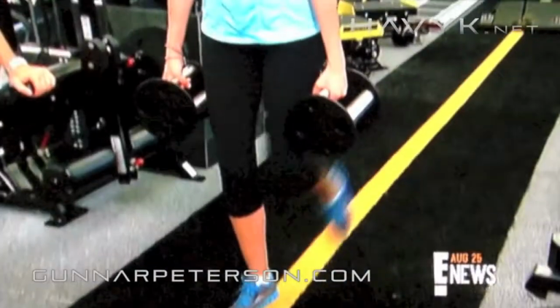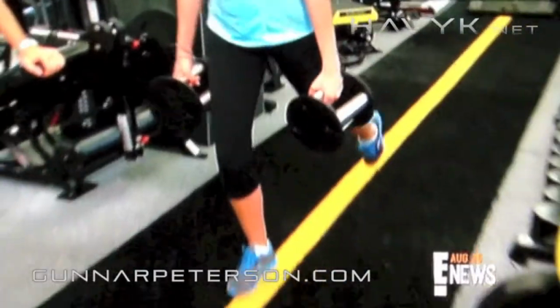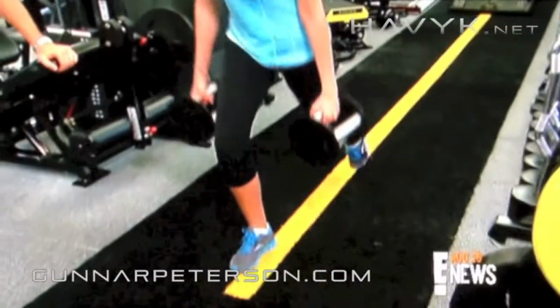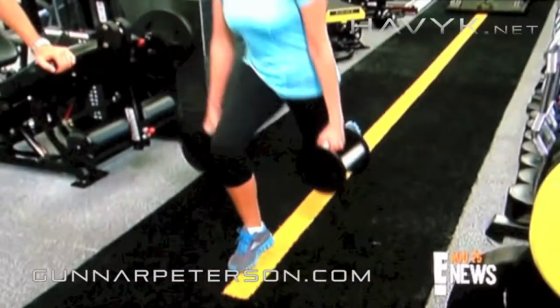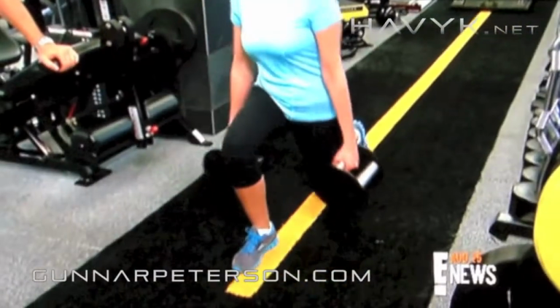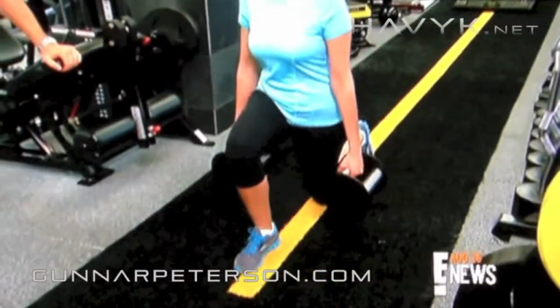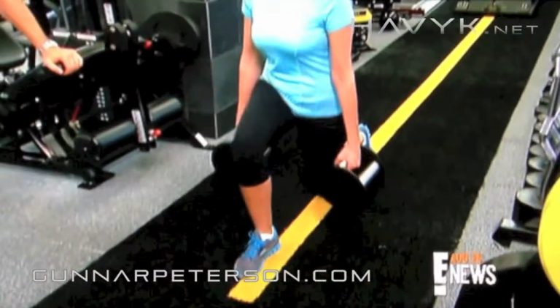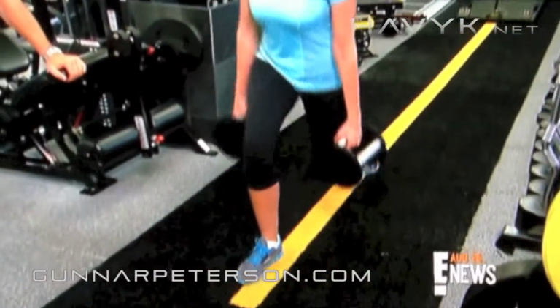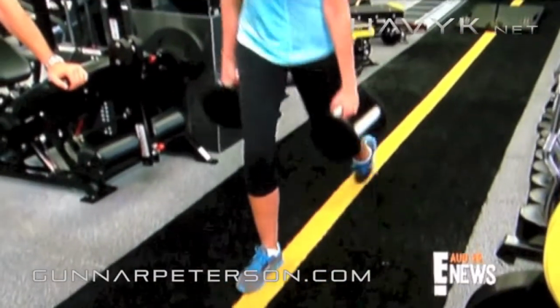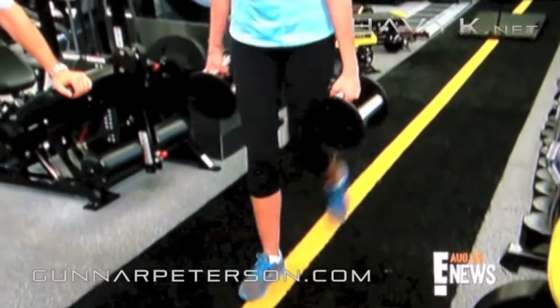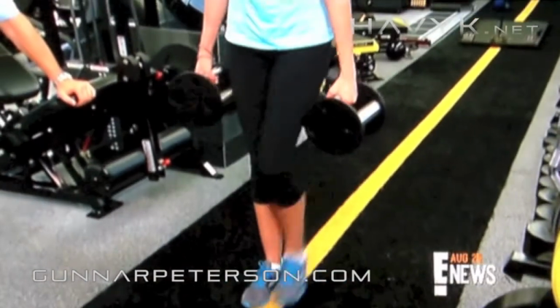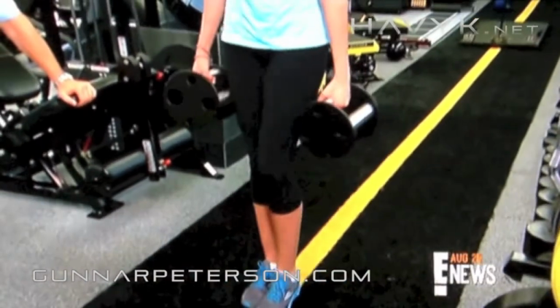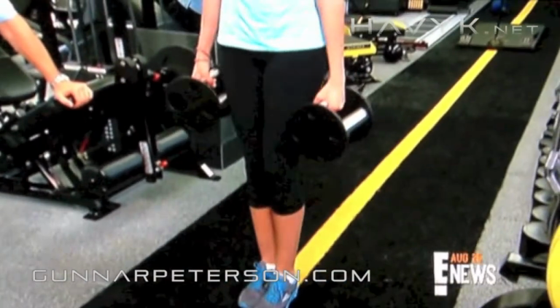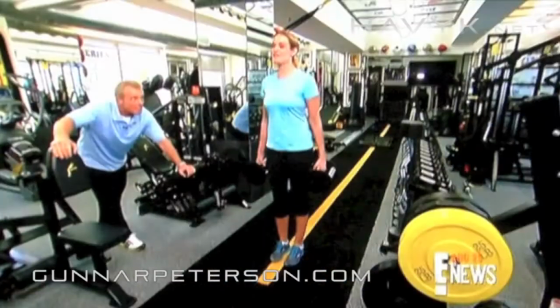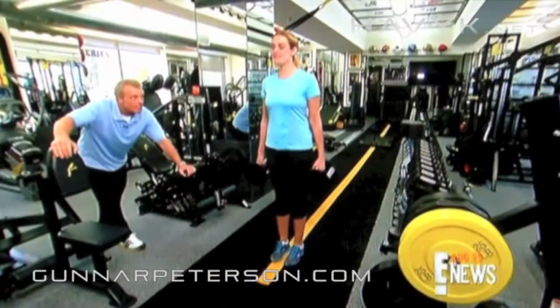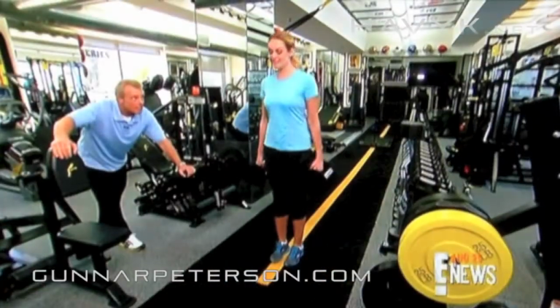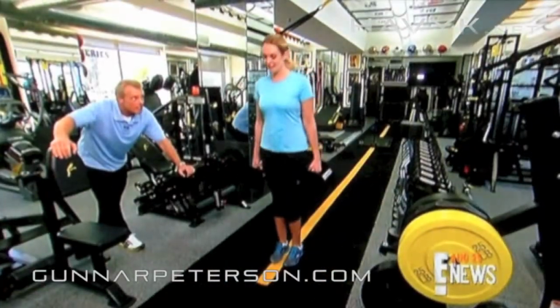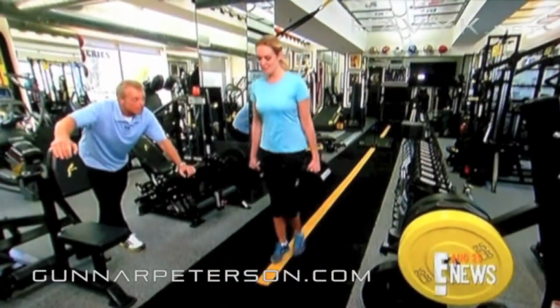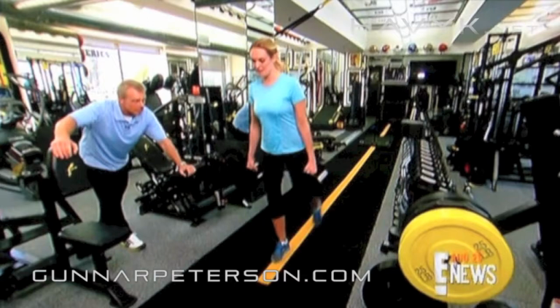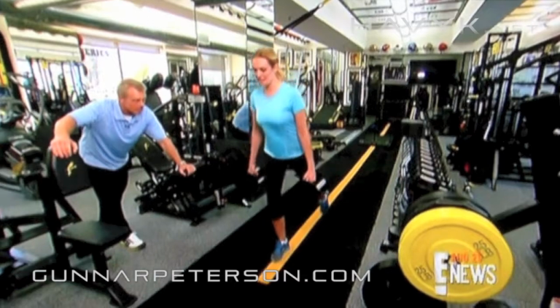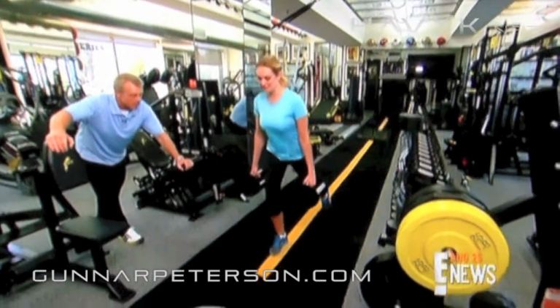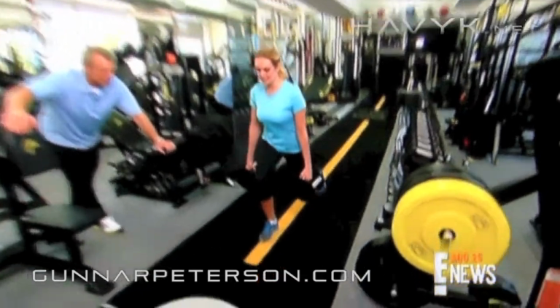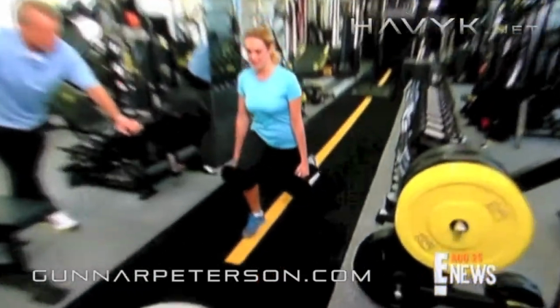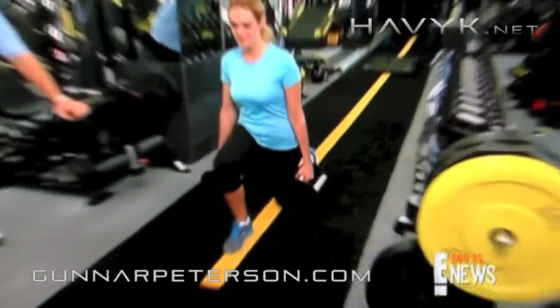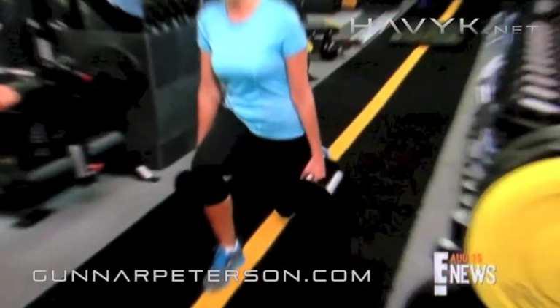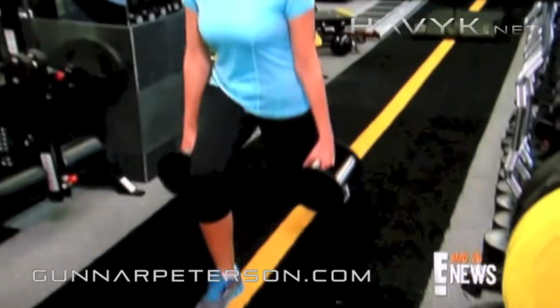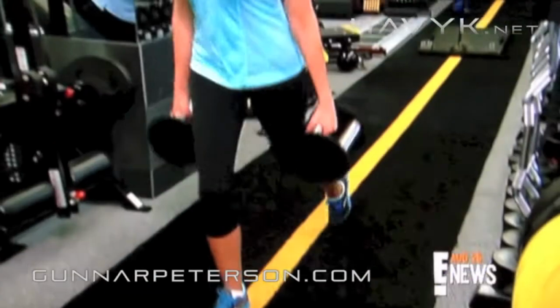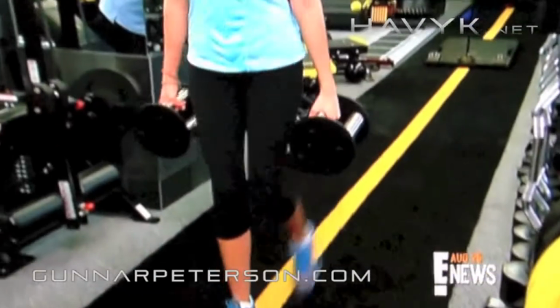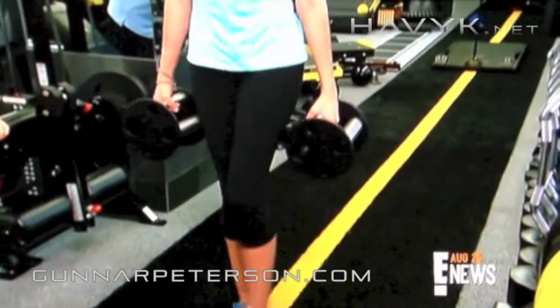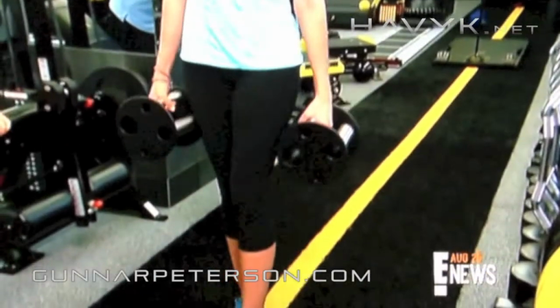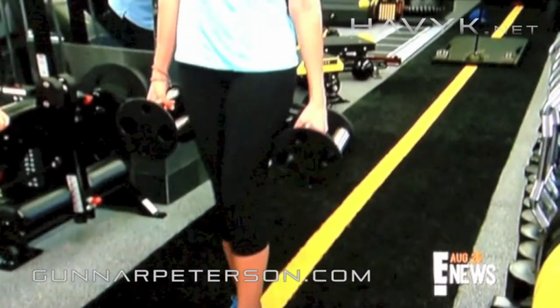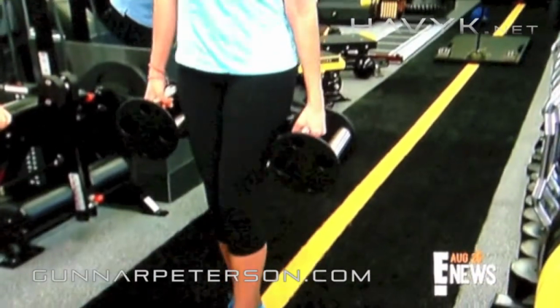Mix it up by adding rear lunges — so this is for the good mermaid gowns. I don't have a mermaid gown.